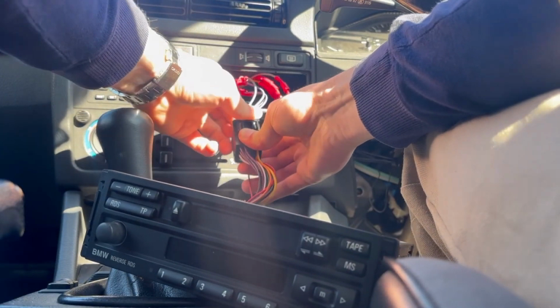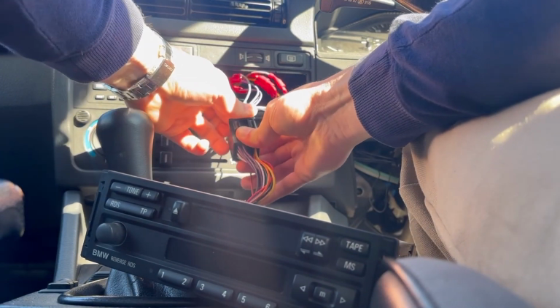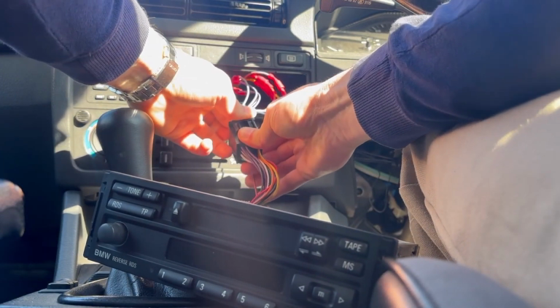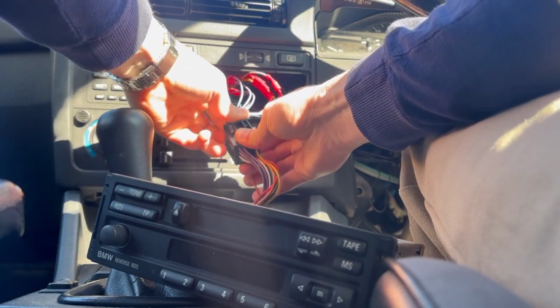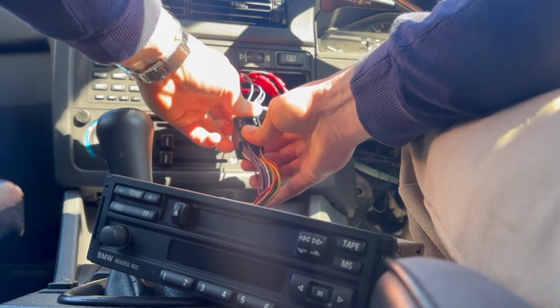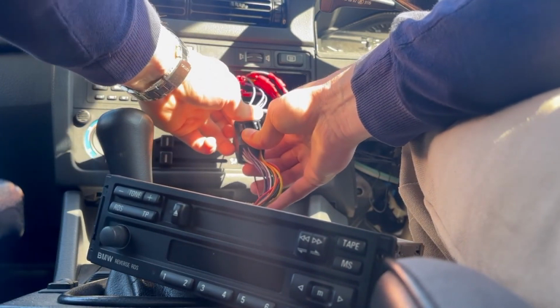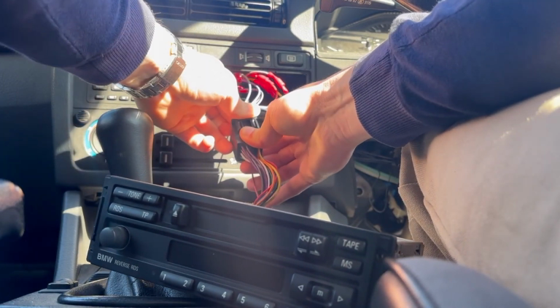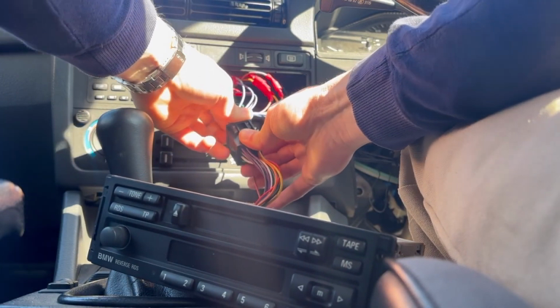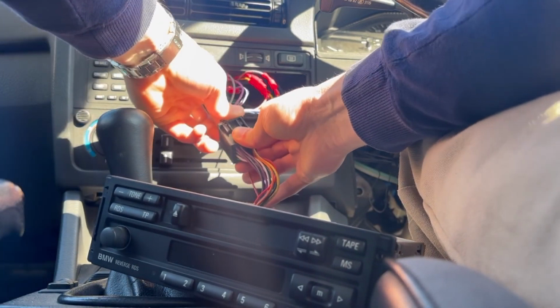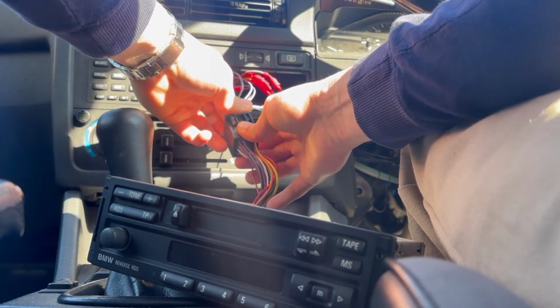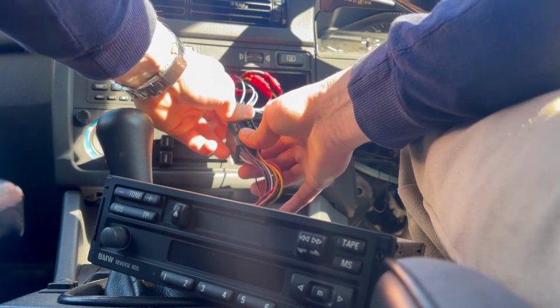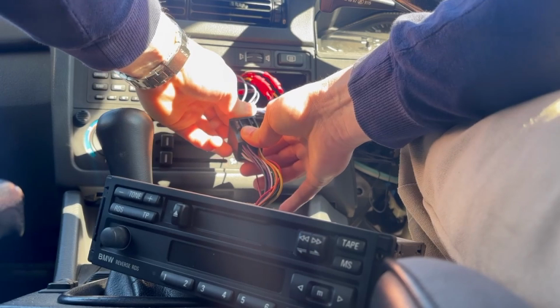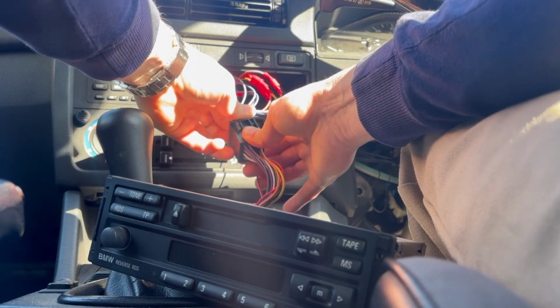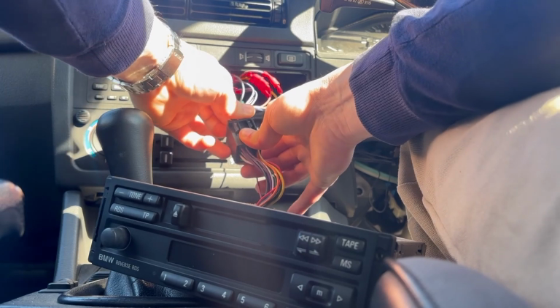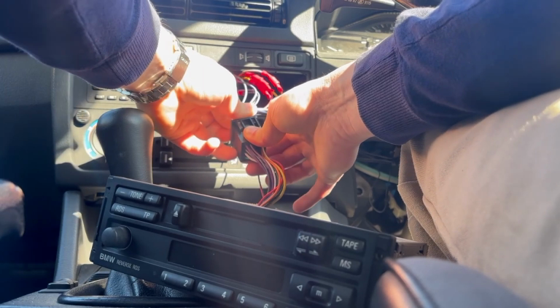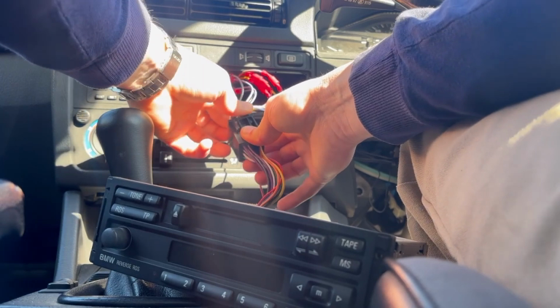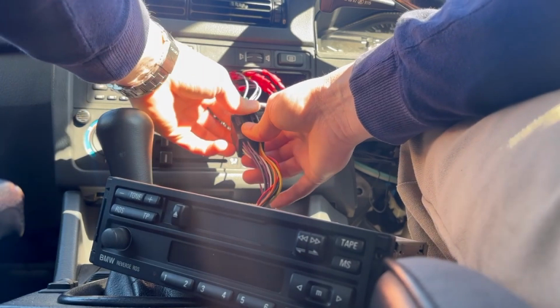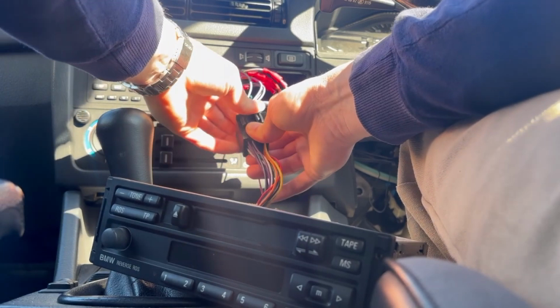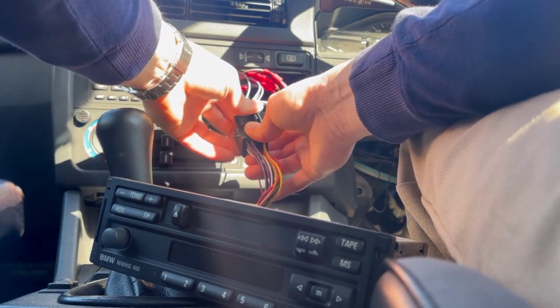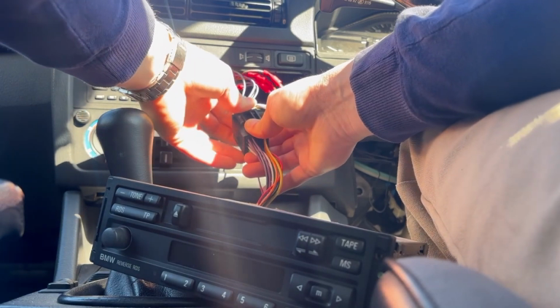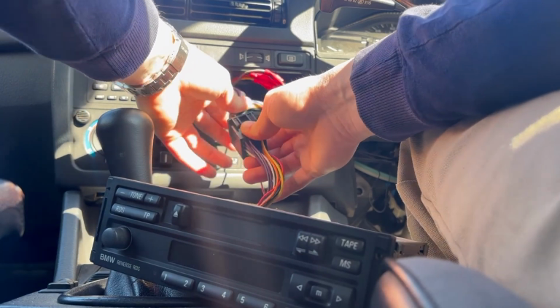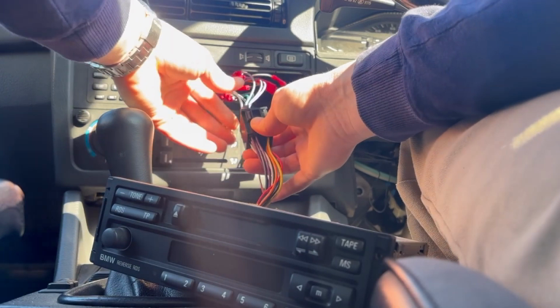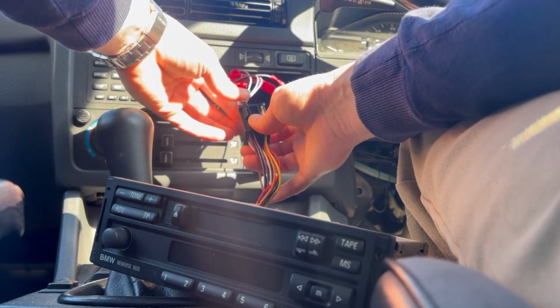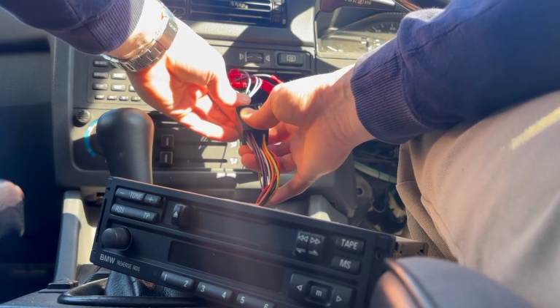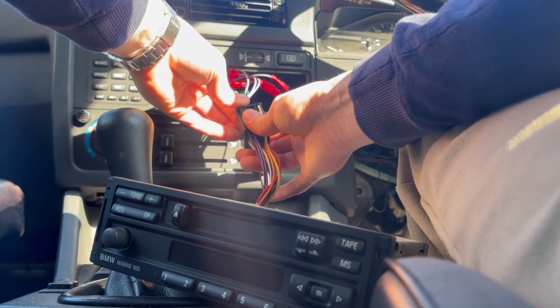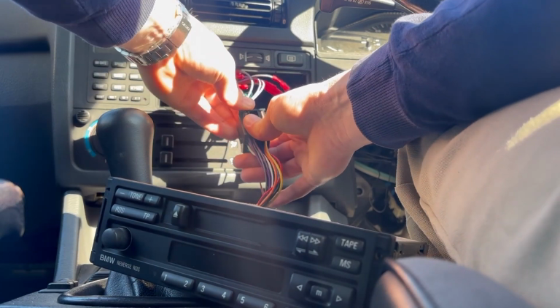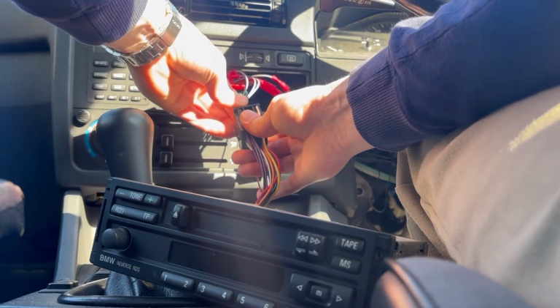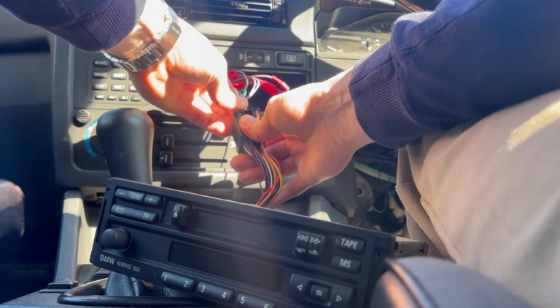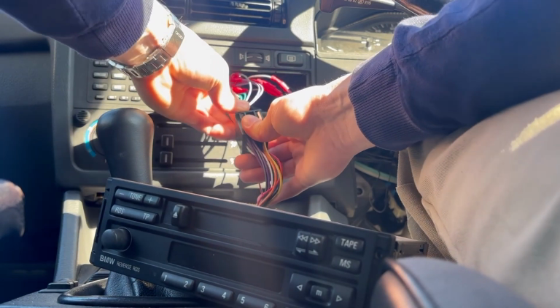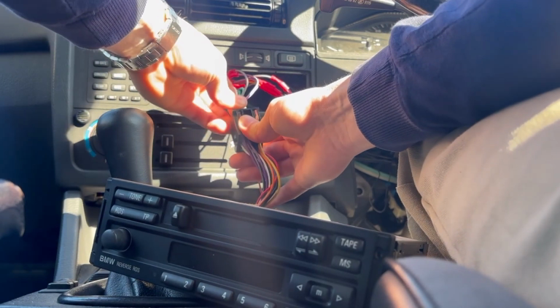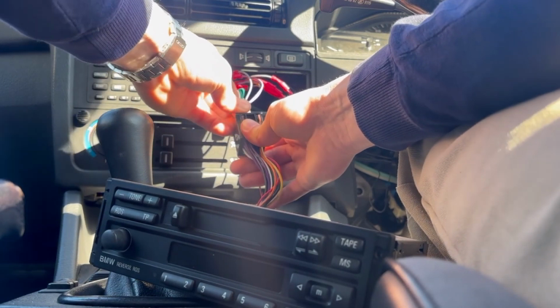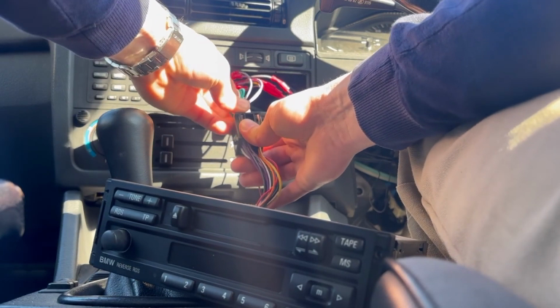I don't think this is the one that came with my car, so I had to make my own wiring harness to get this radio to work. But that shouldn't make a difference to the Bluetooth install.